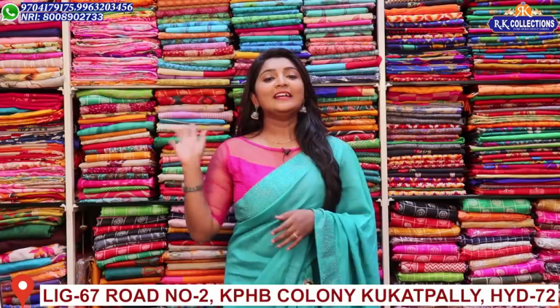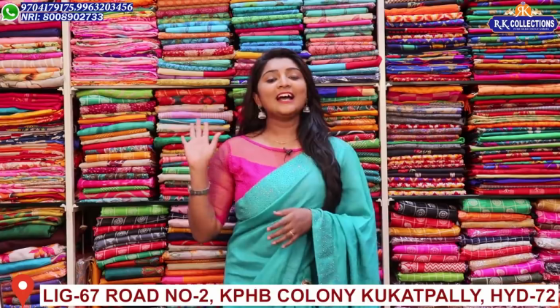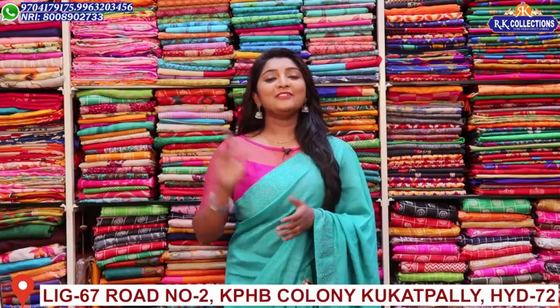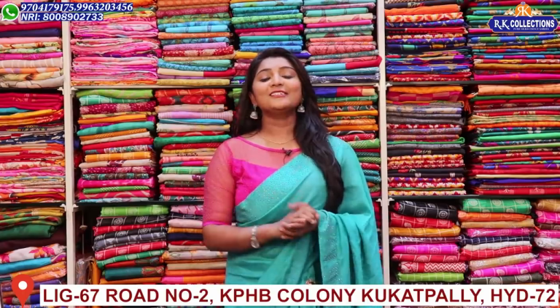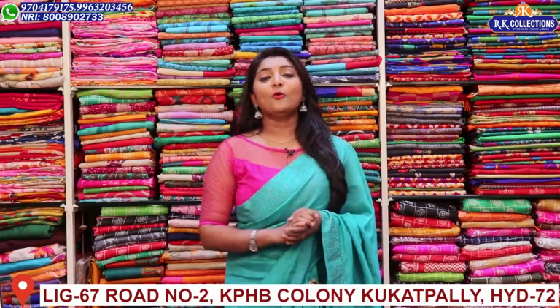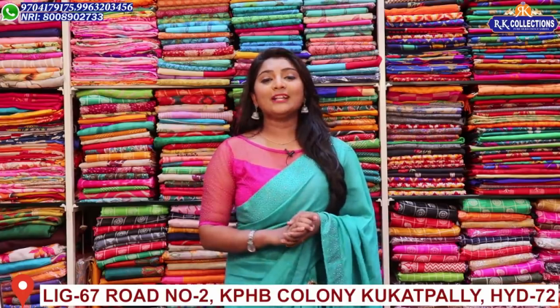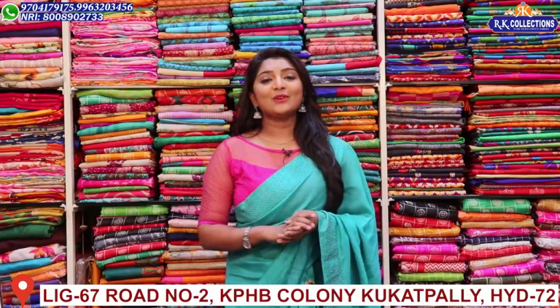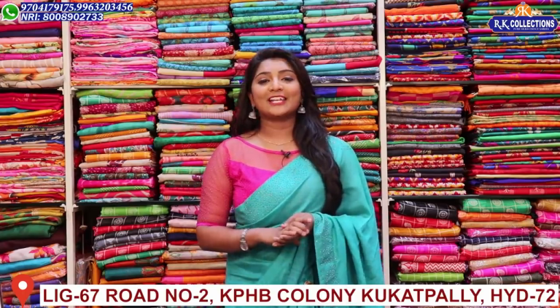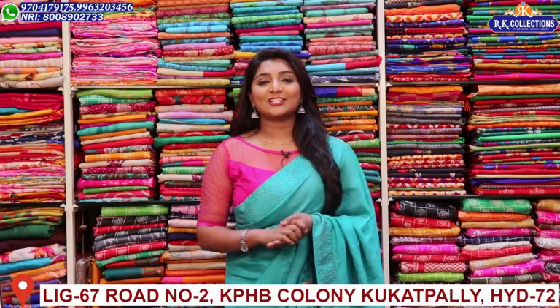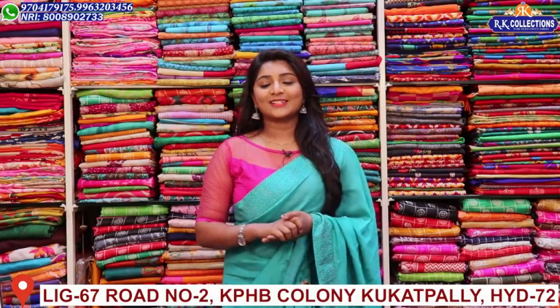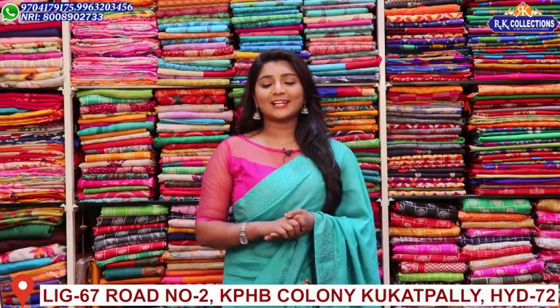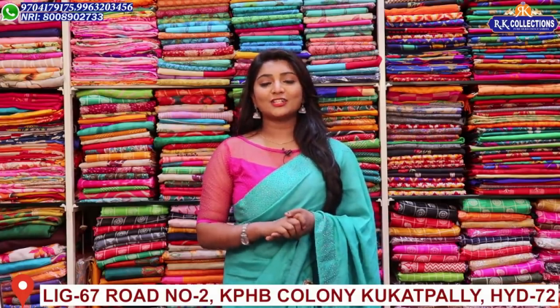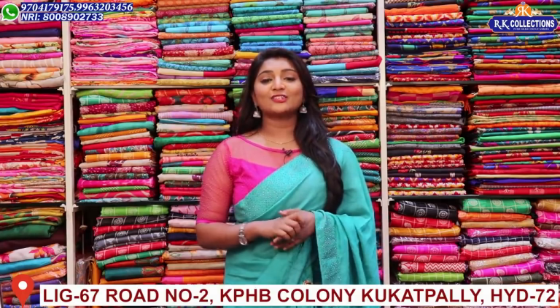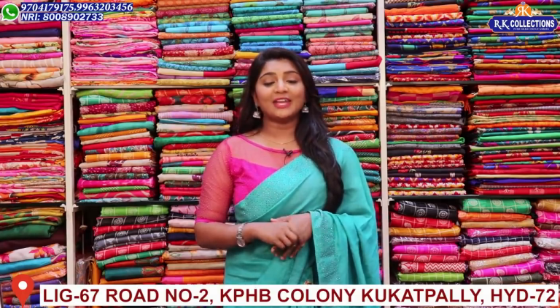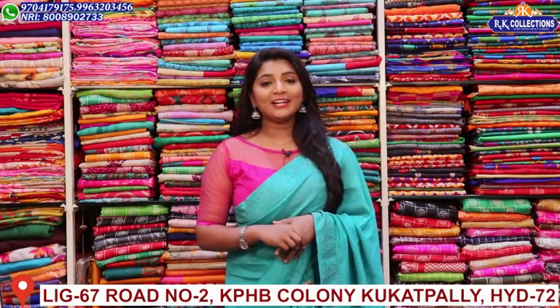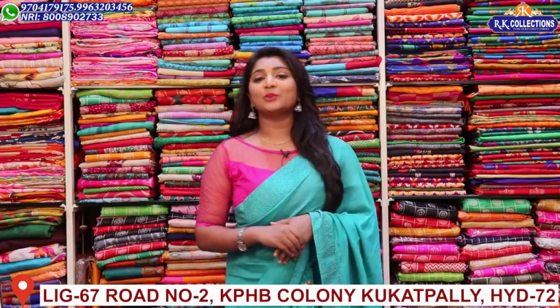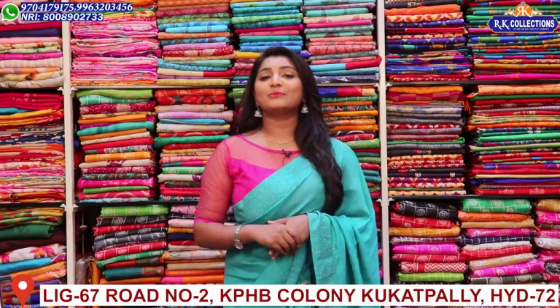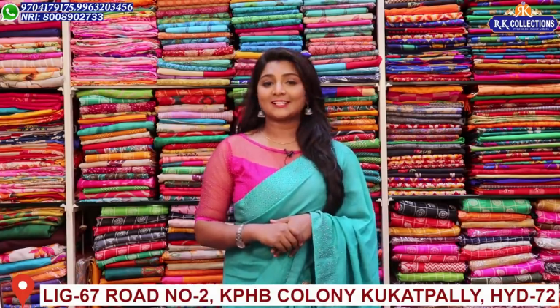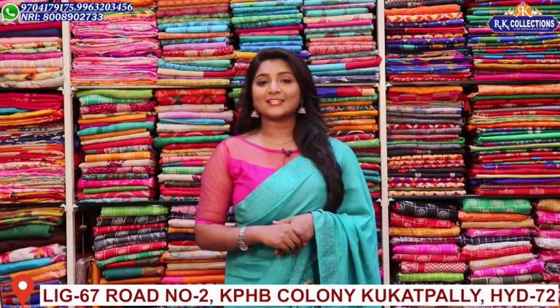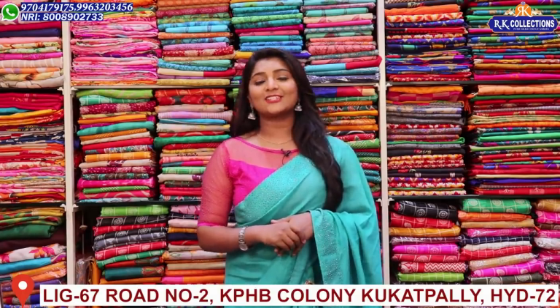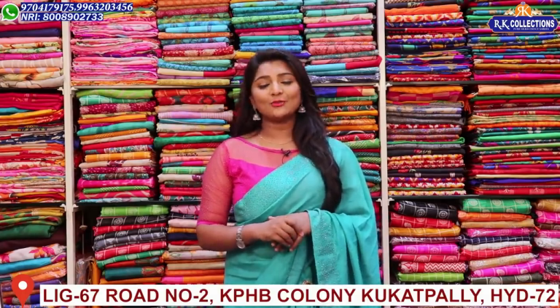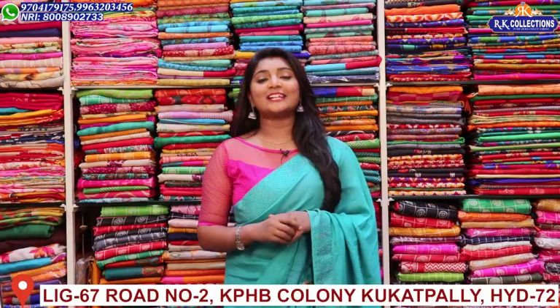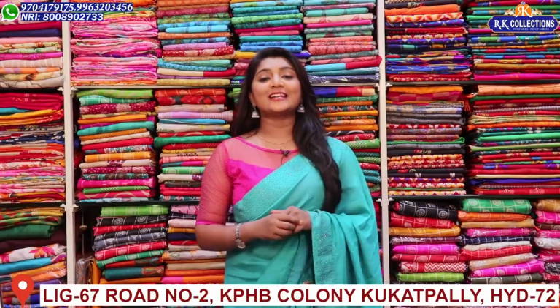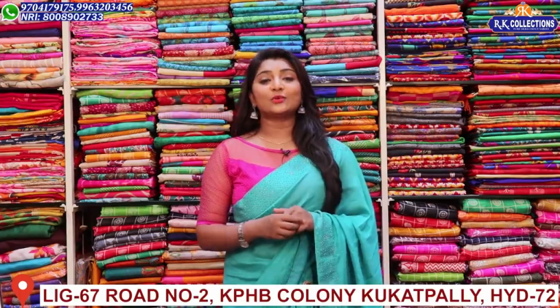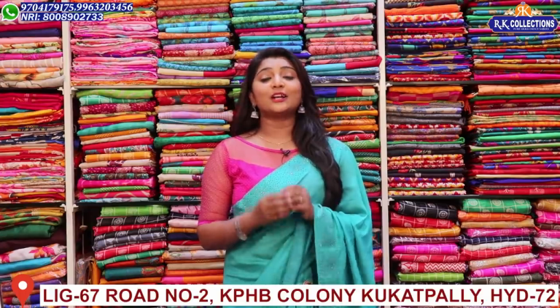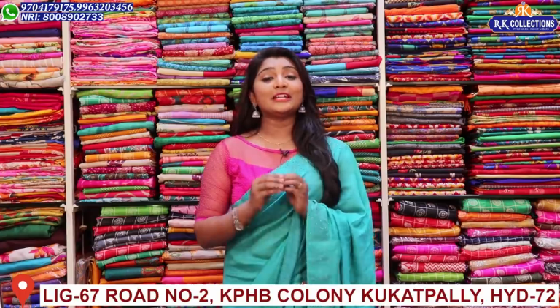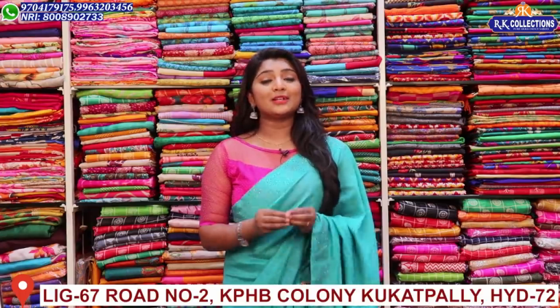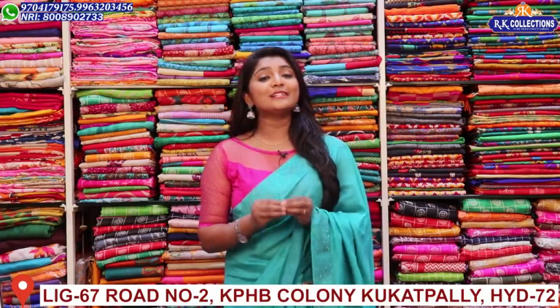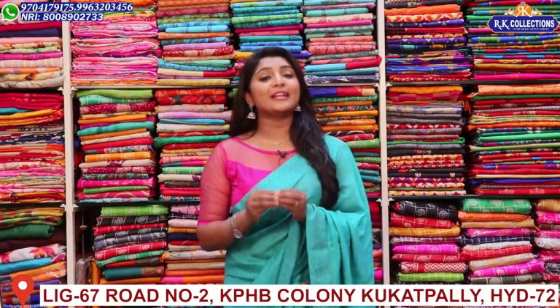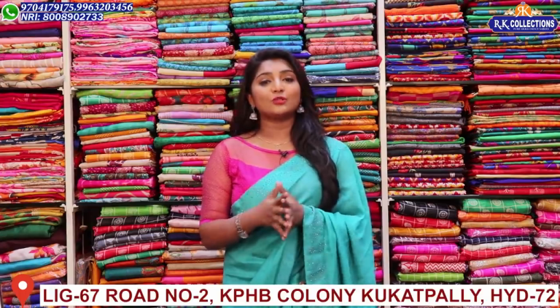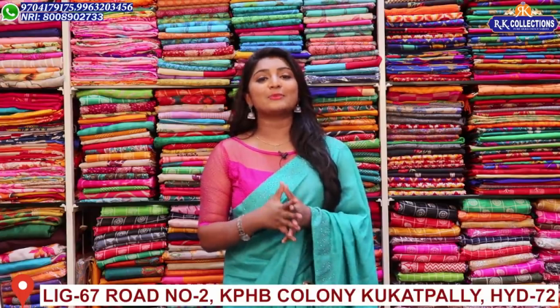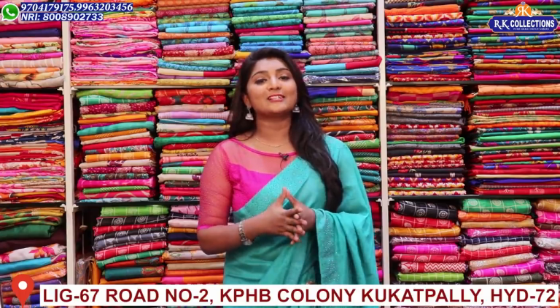Hi viewers! Welcome to RK Collections. At RK Collections, every day we have our latest collections, new varieties, and you can choose at completely reasonable and wholesale prices.